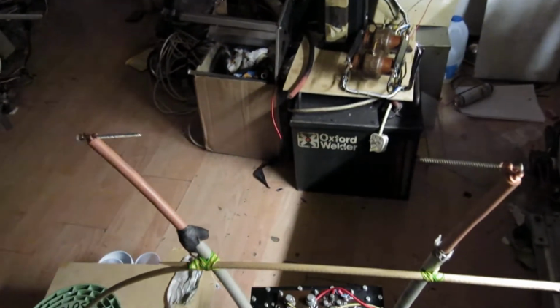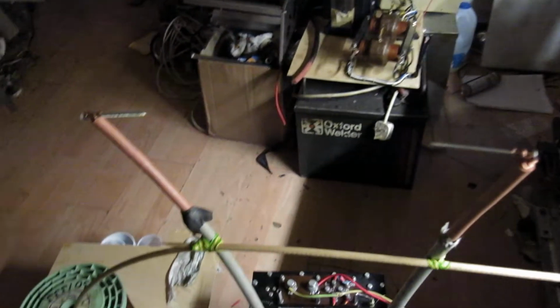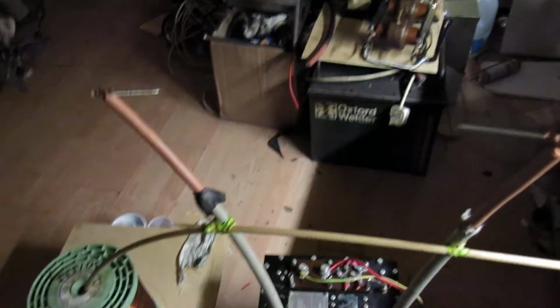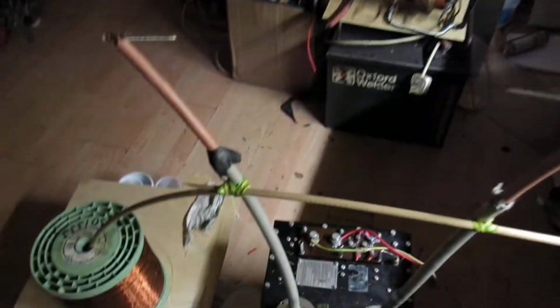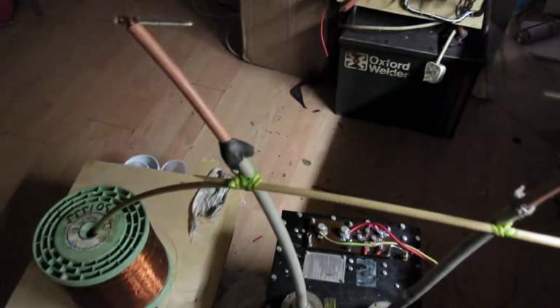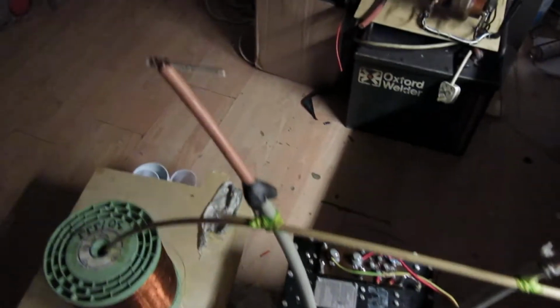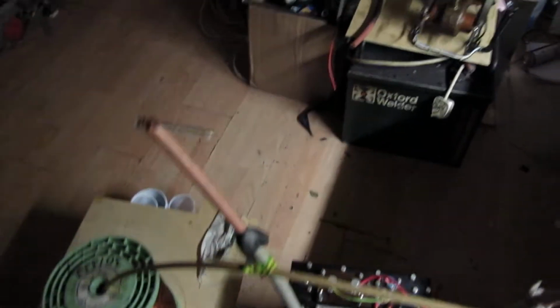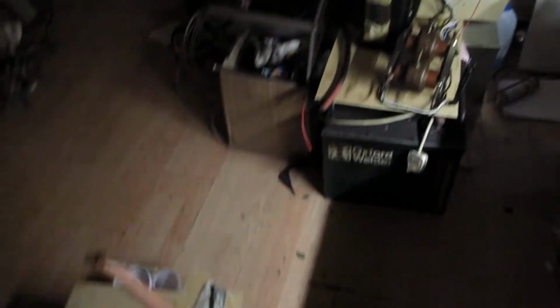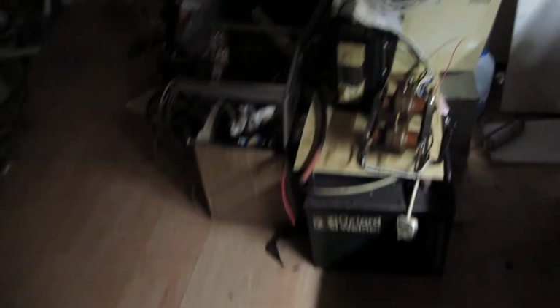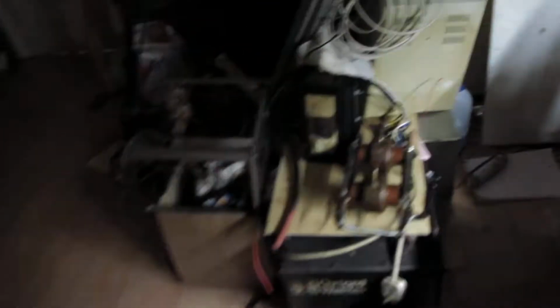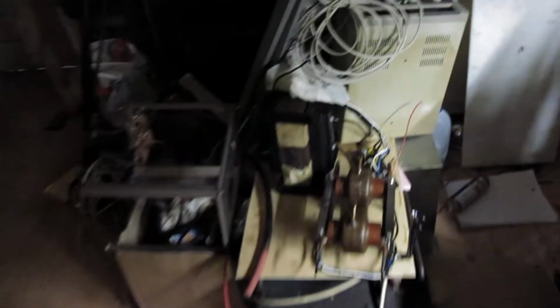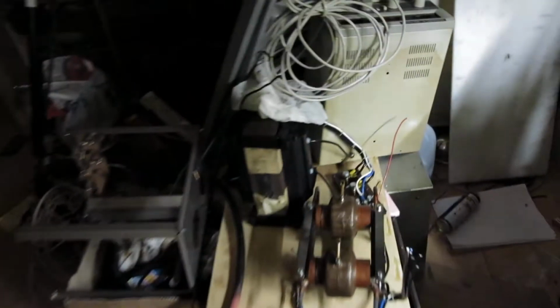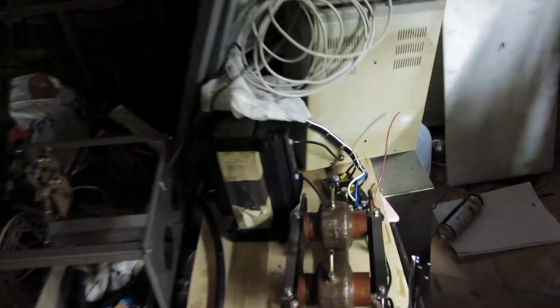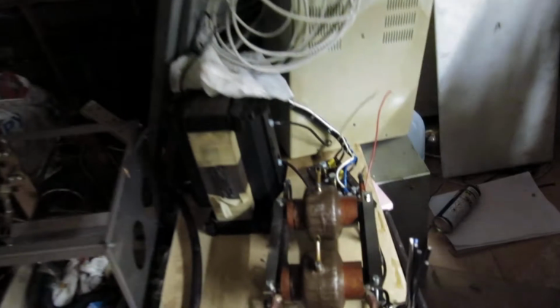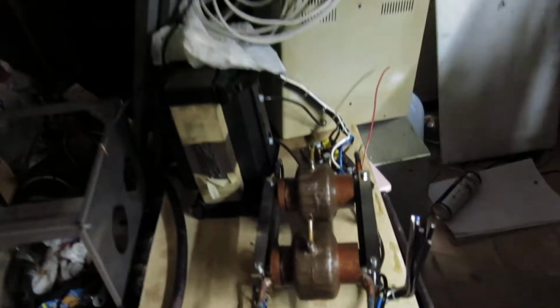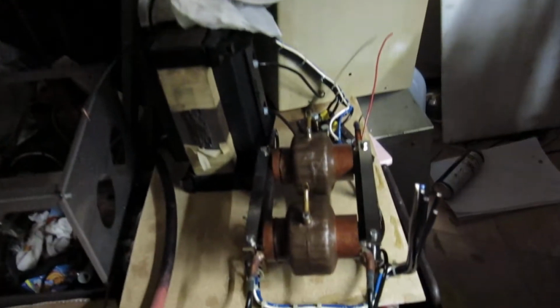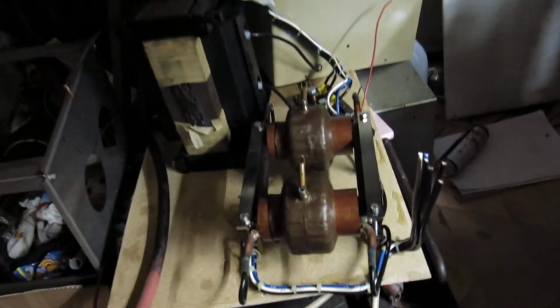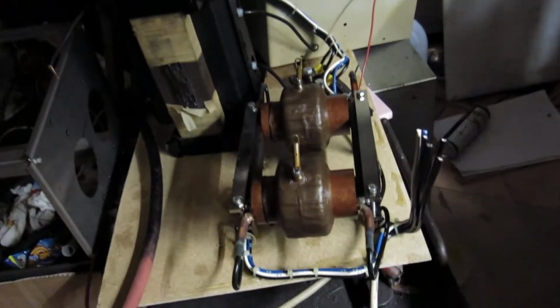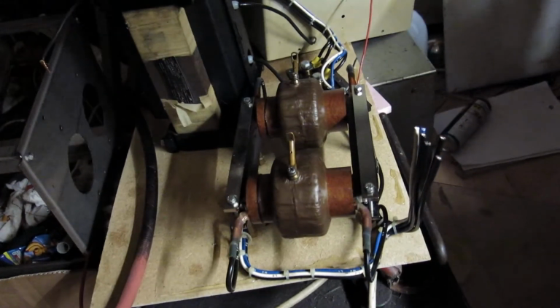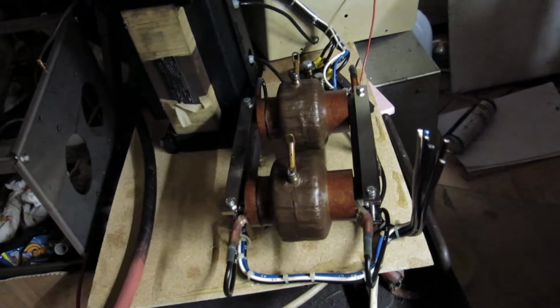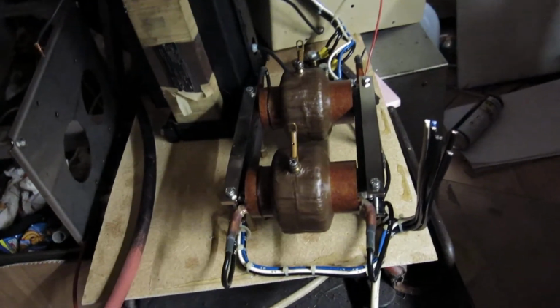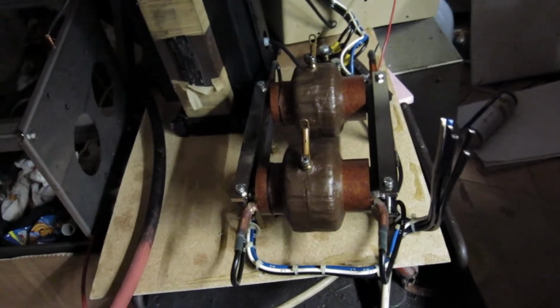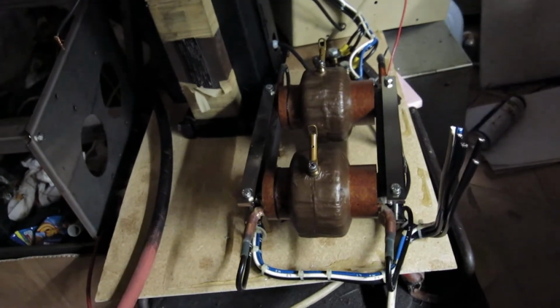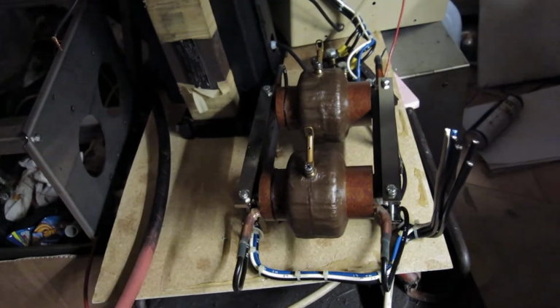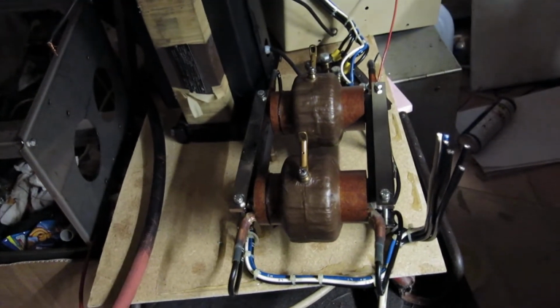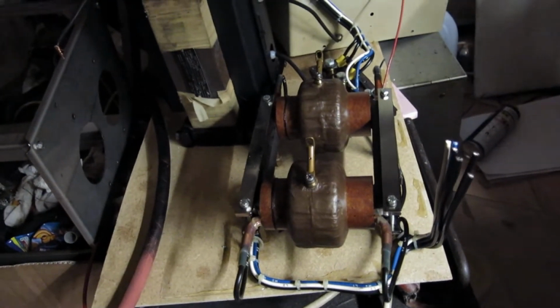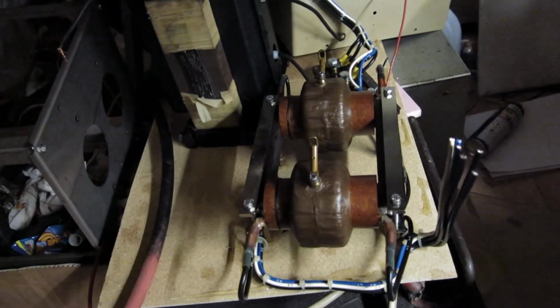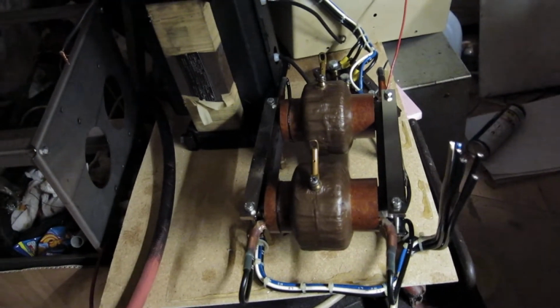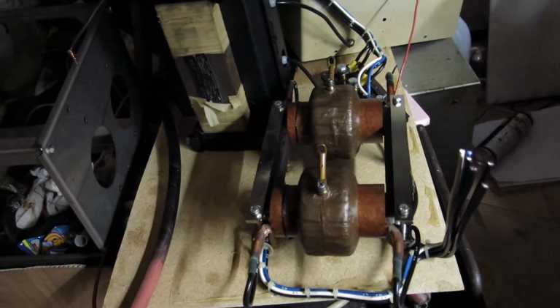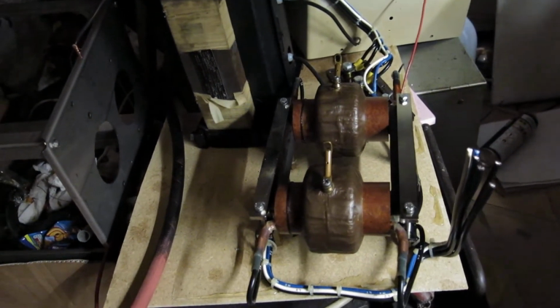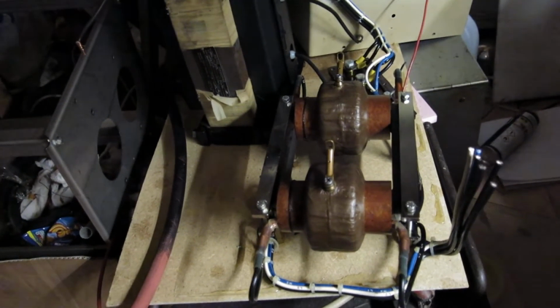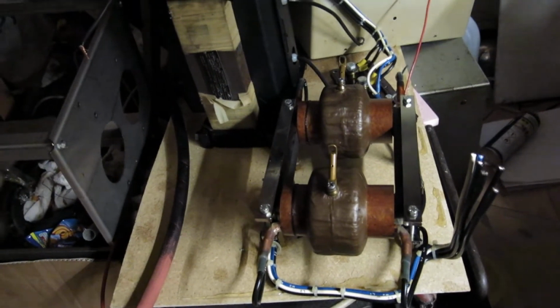The actual transformer is identical to this one — this is one I took out of another tank a couple of days ago.